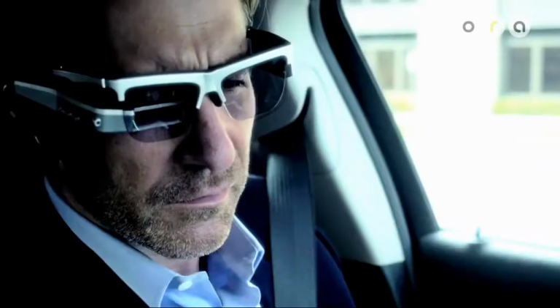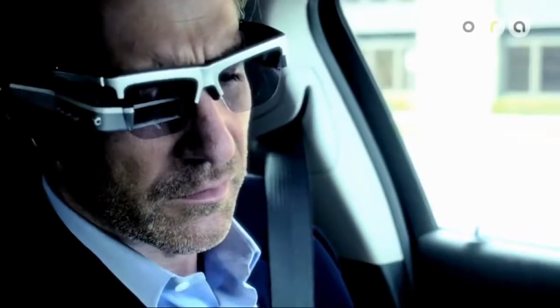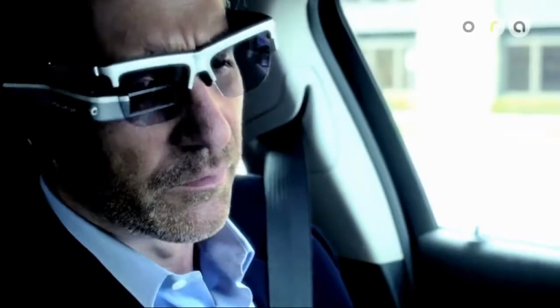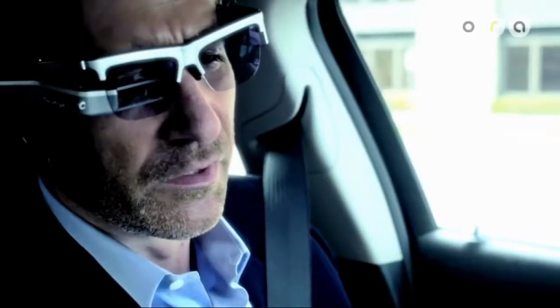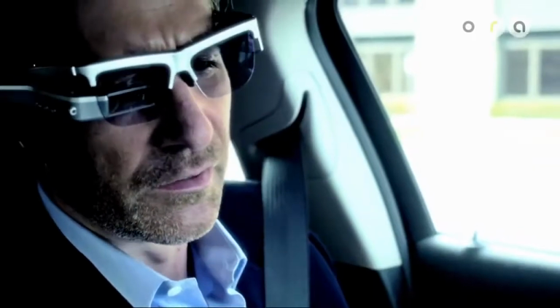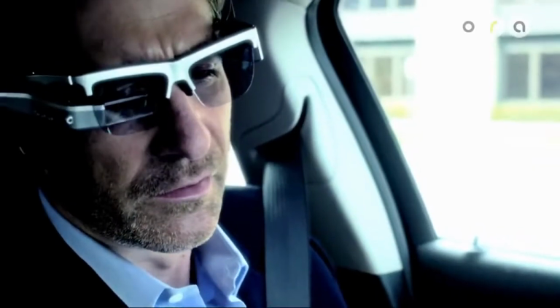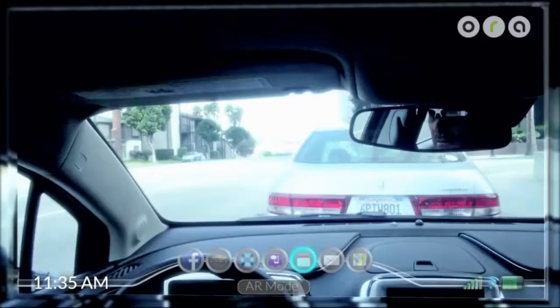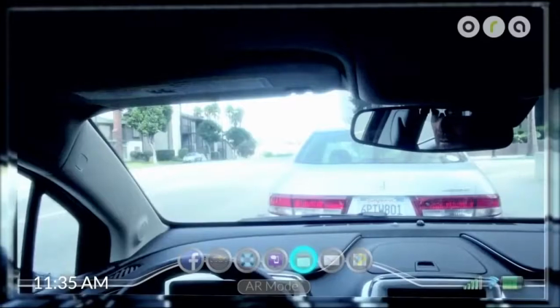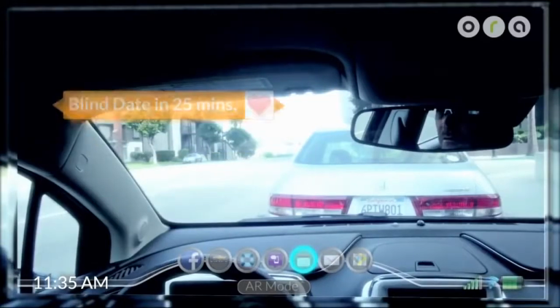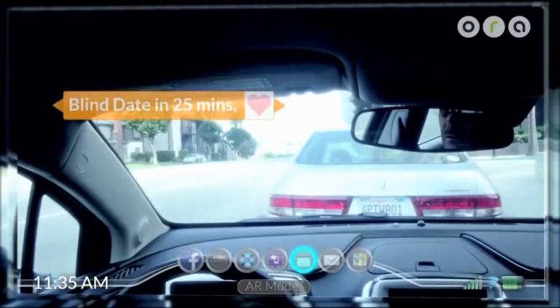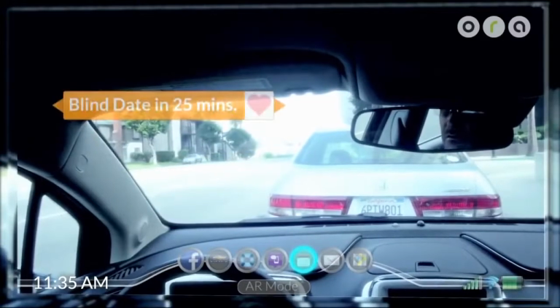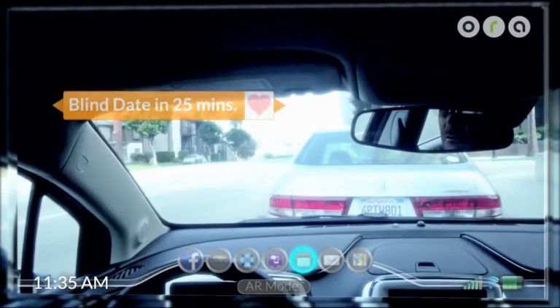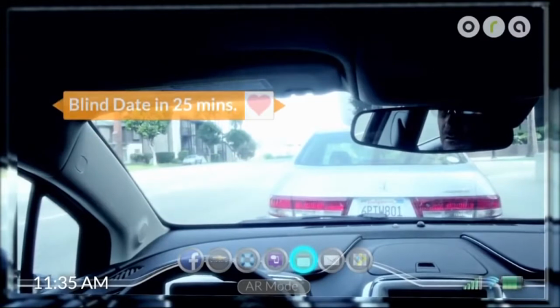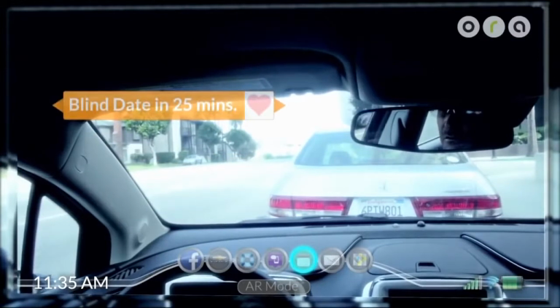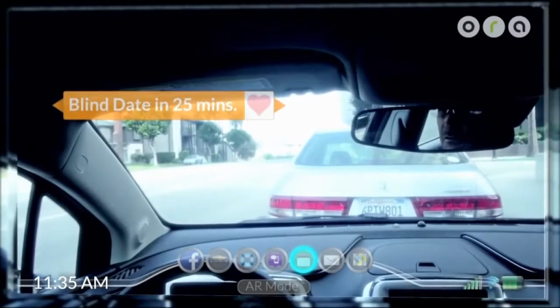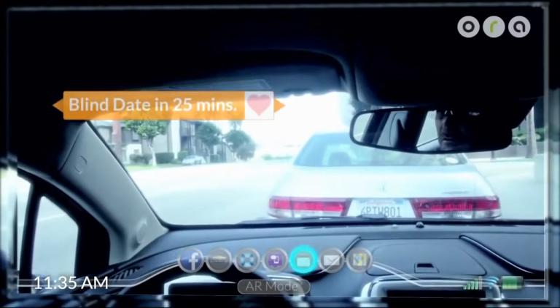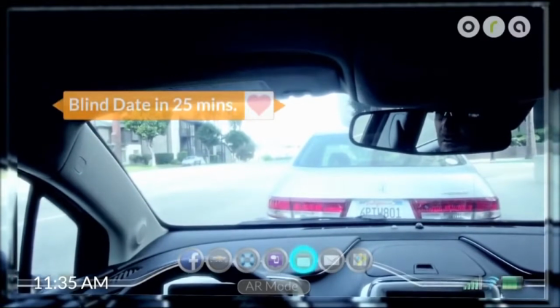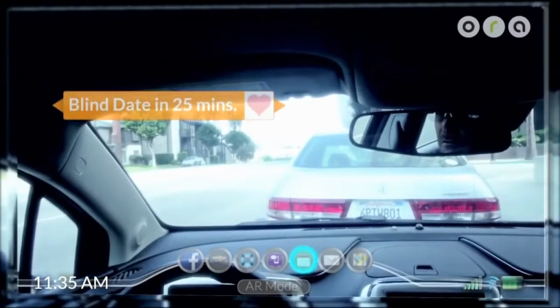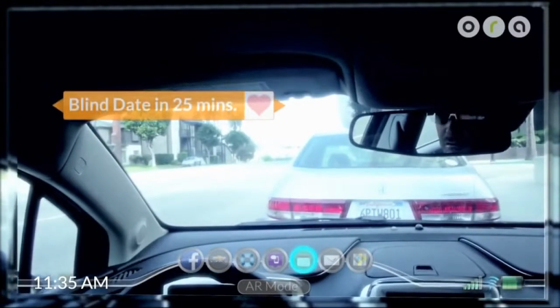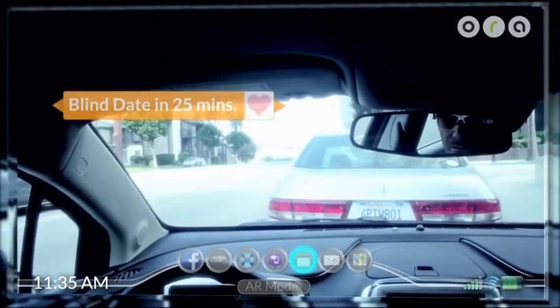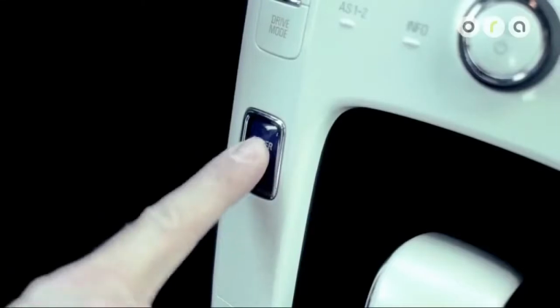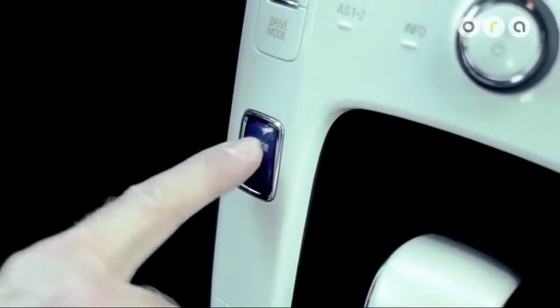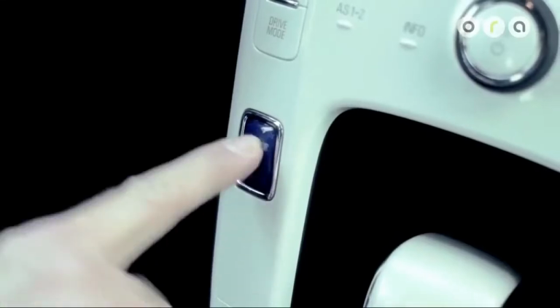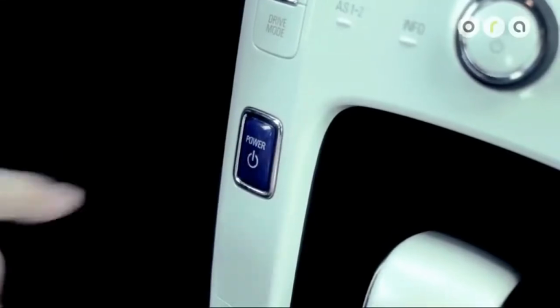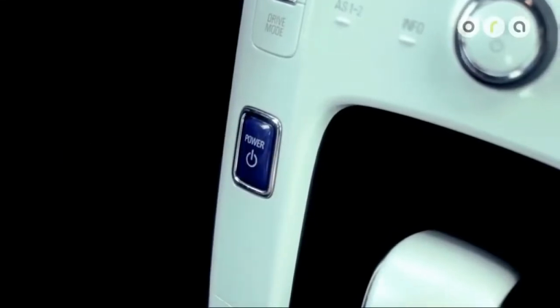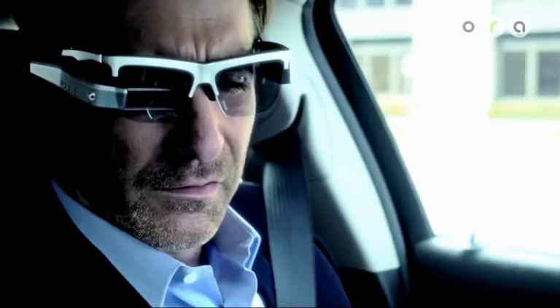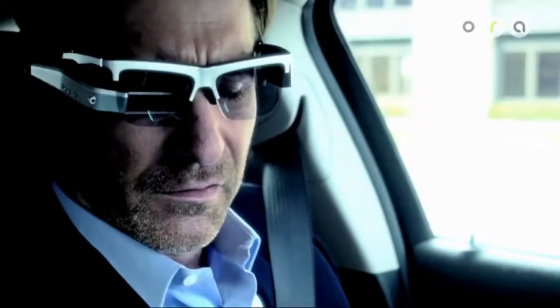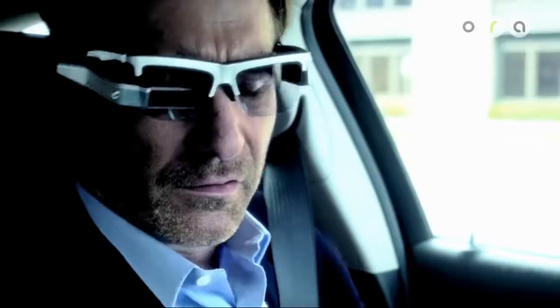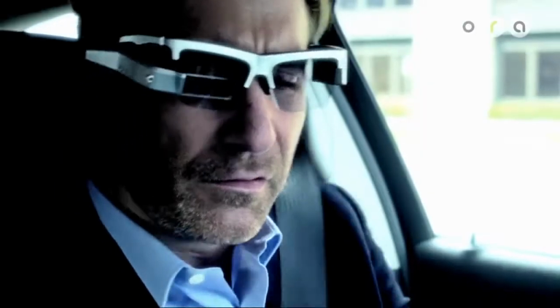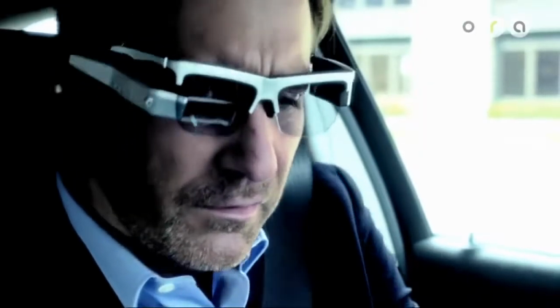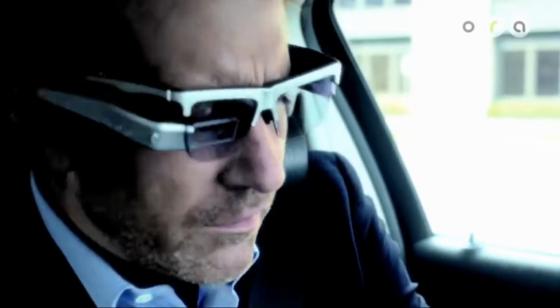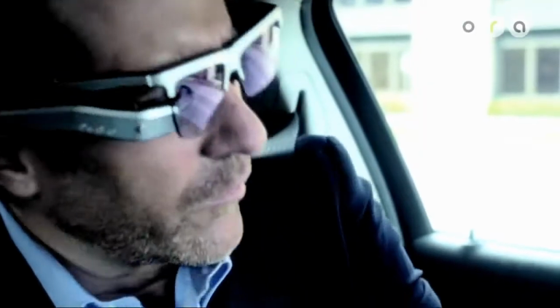Come on. Your blind date is in 25 minutes. Oh, are you kidding me?